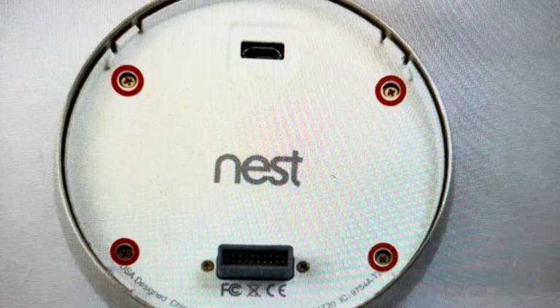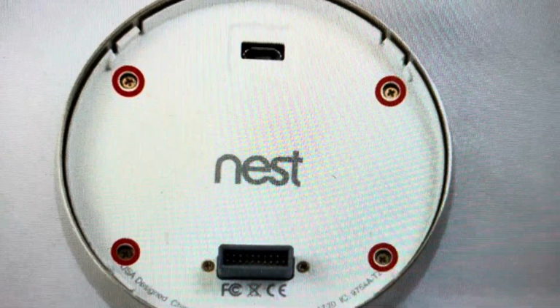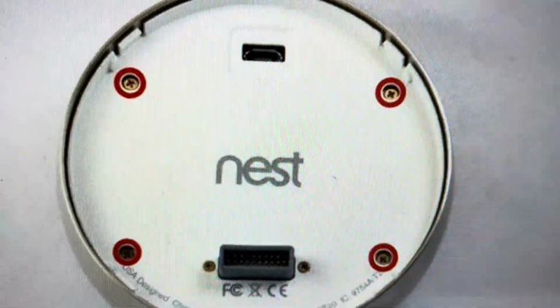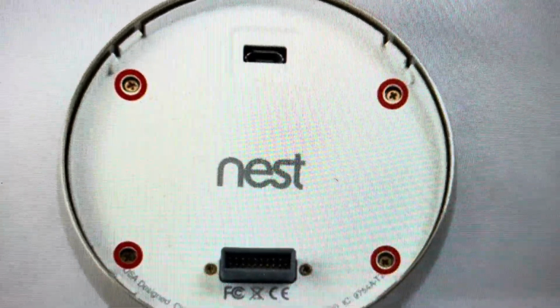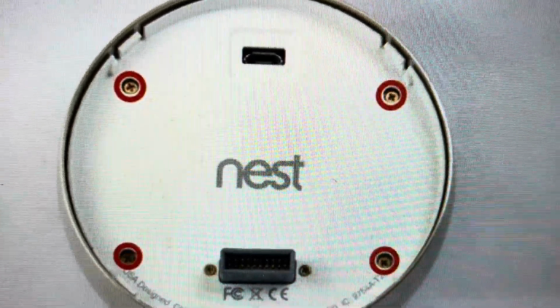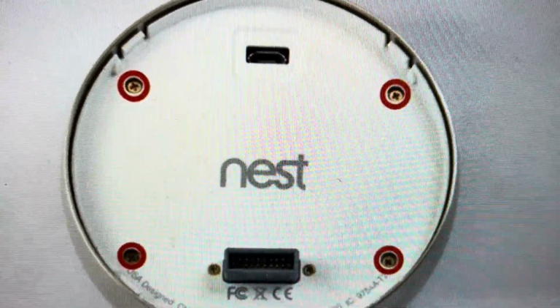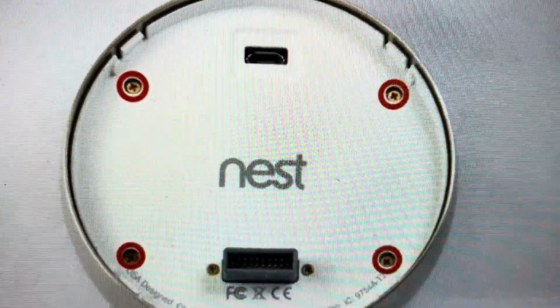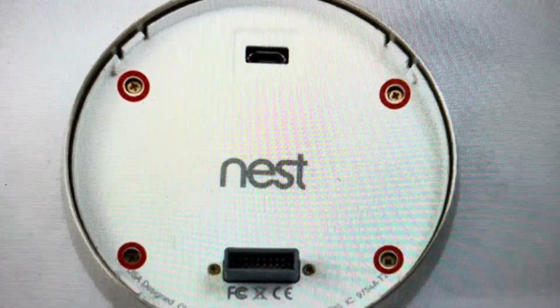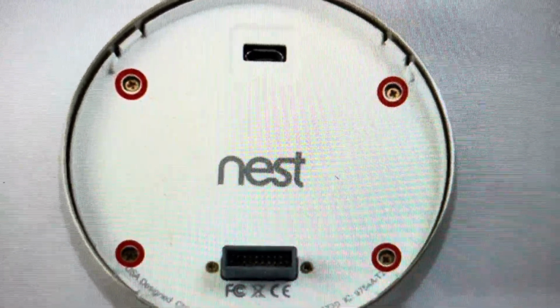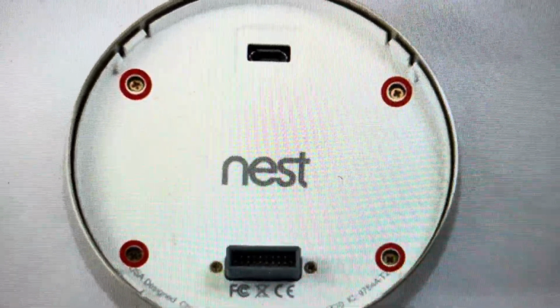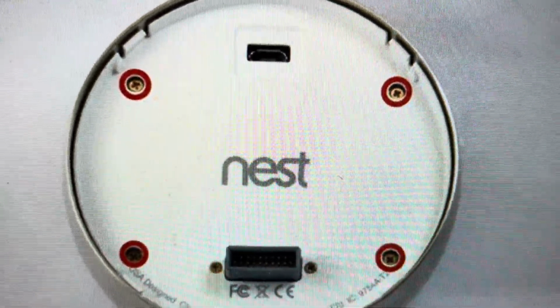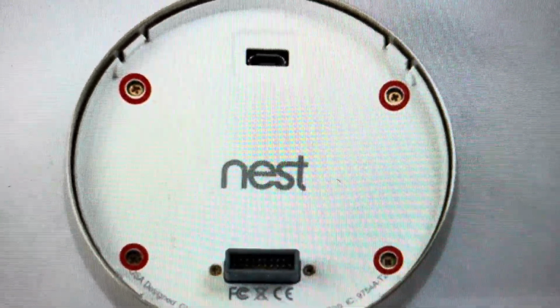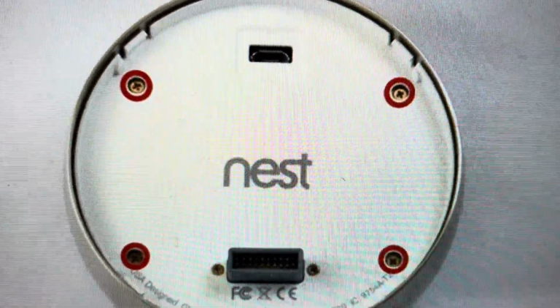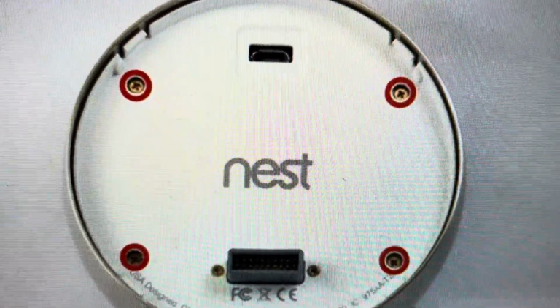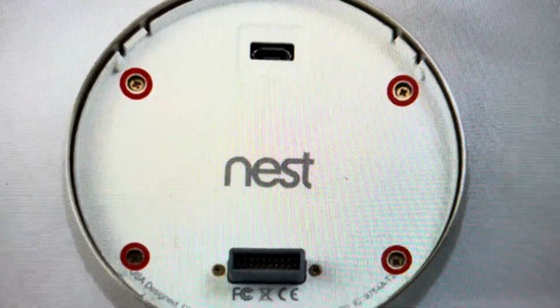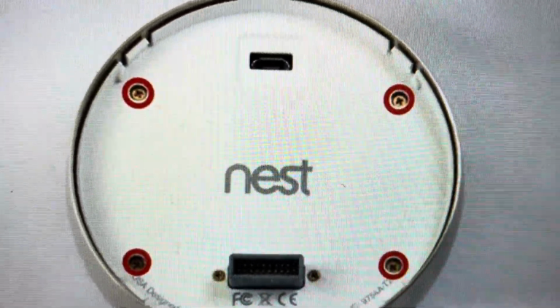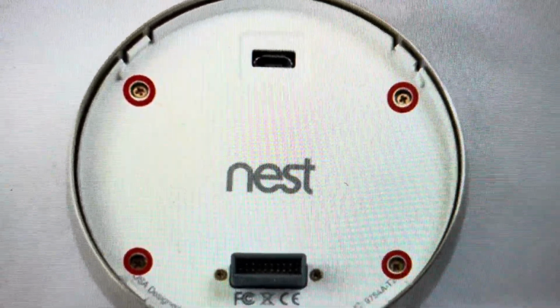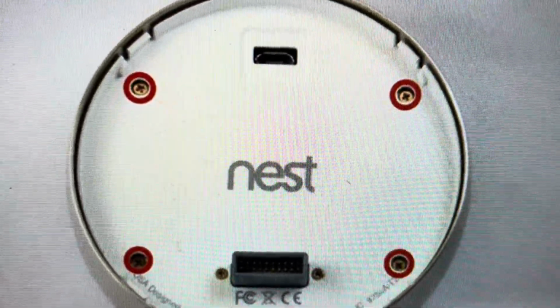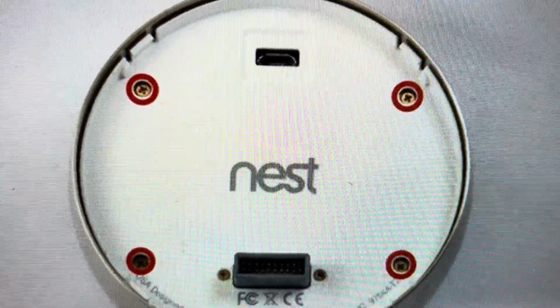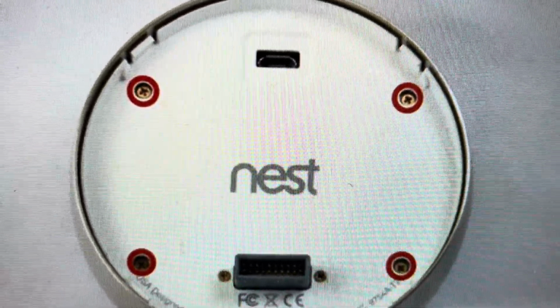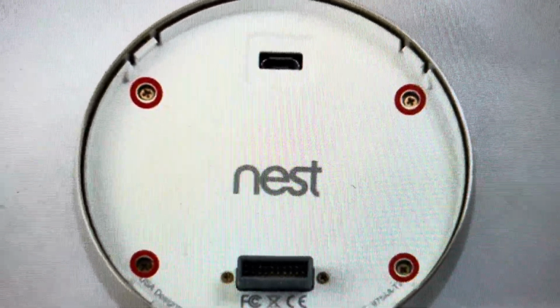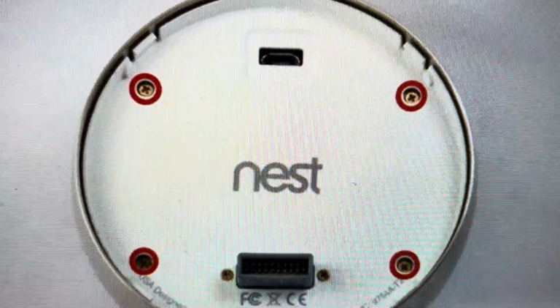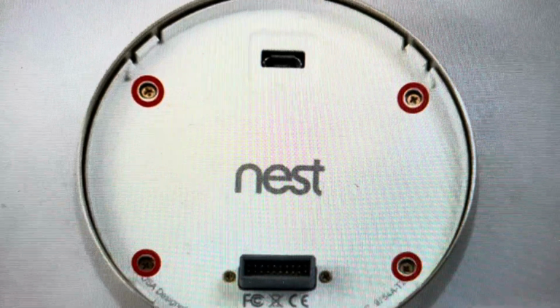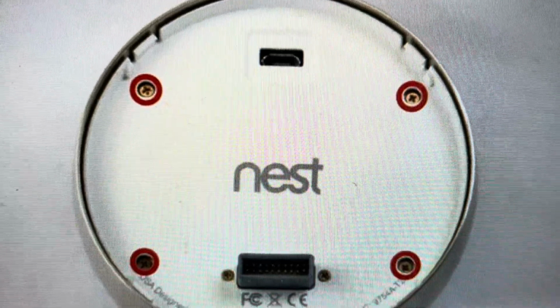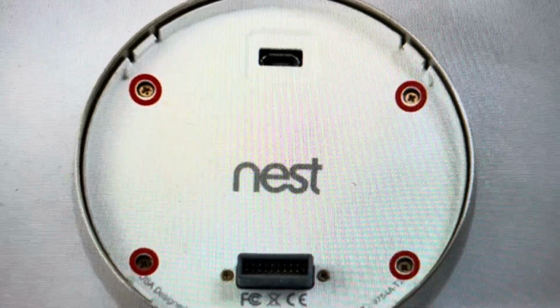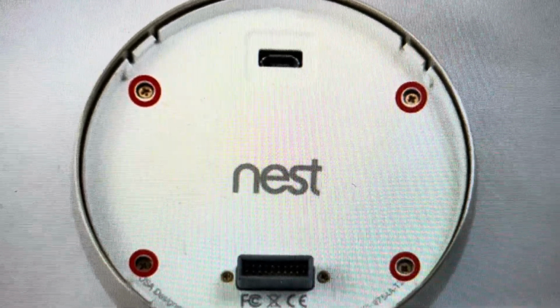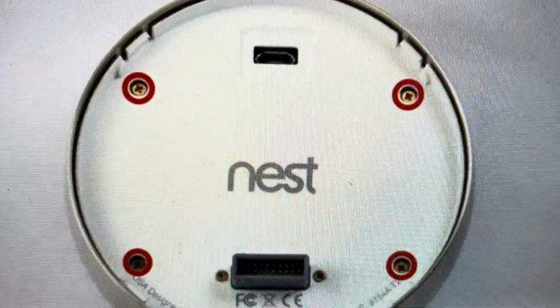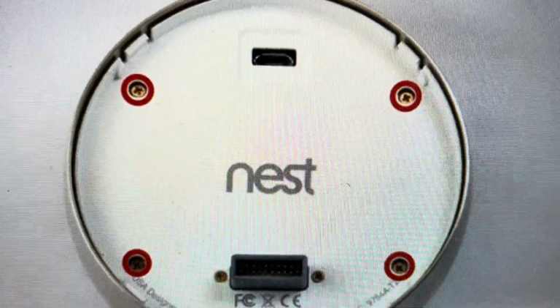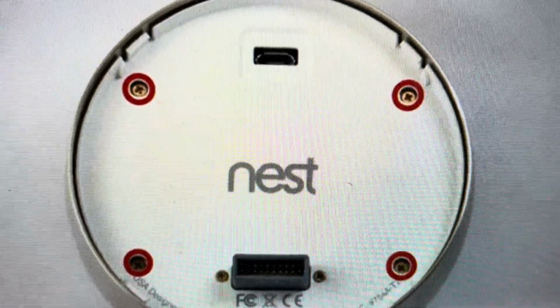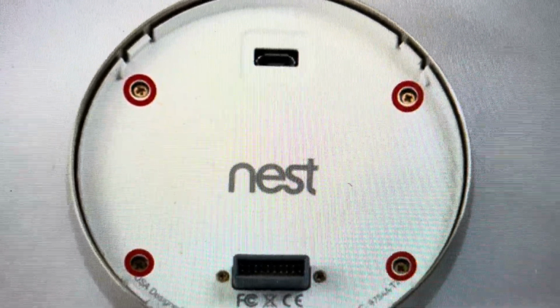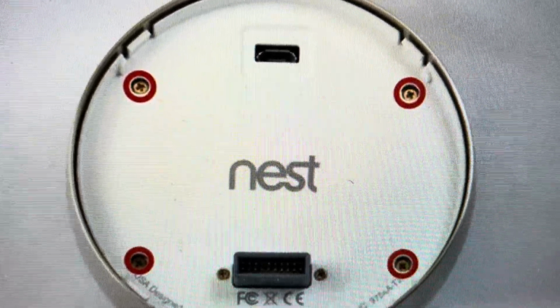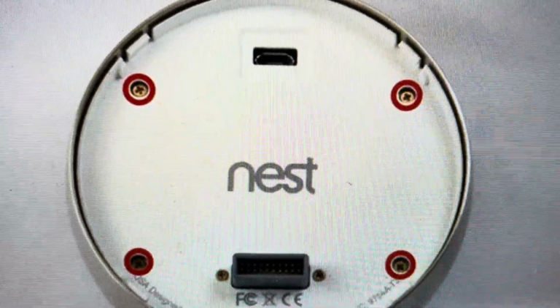Hey everybody, this is a quick video to show you how to change the battery on a Nest Learning Thermostat second generation. It's quite easy — we're going to try to do it in less than a minute here.